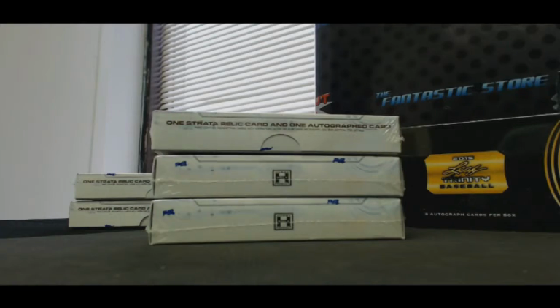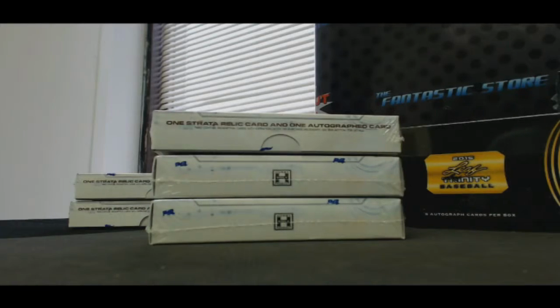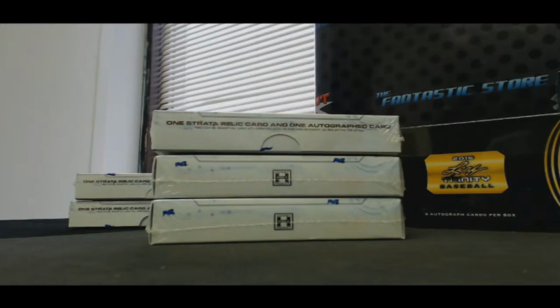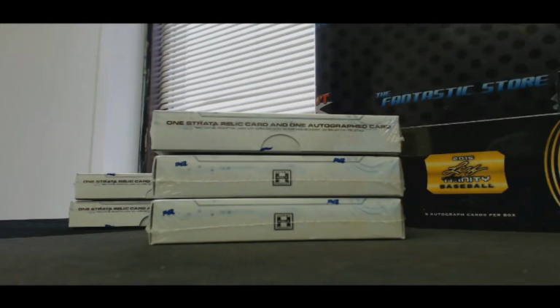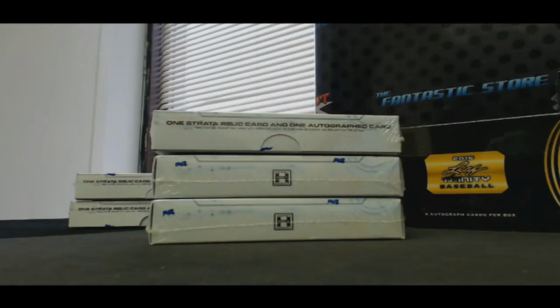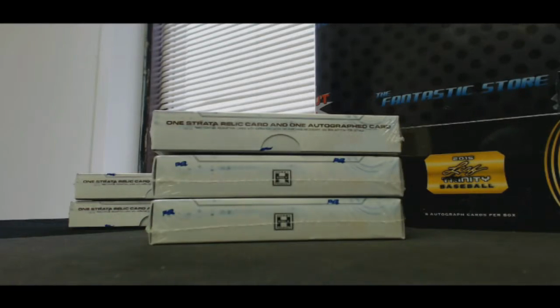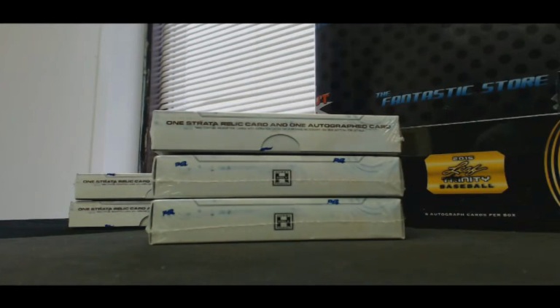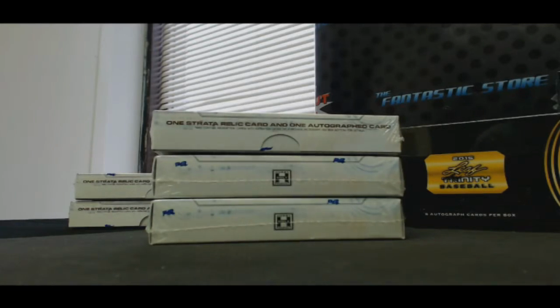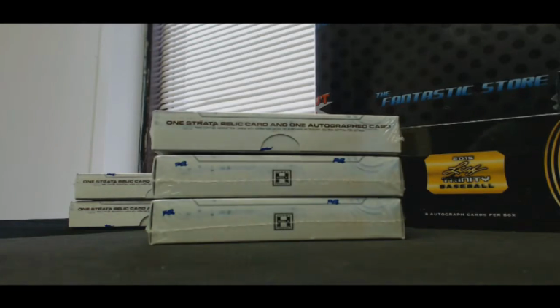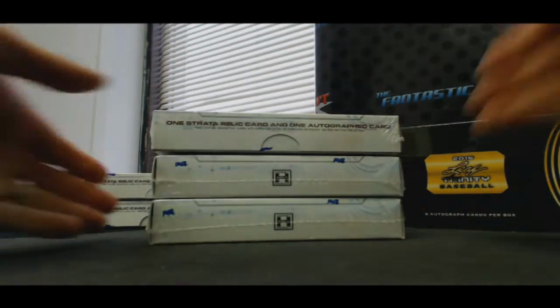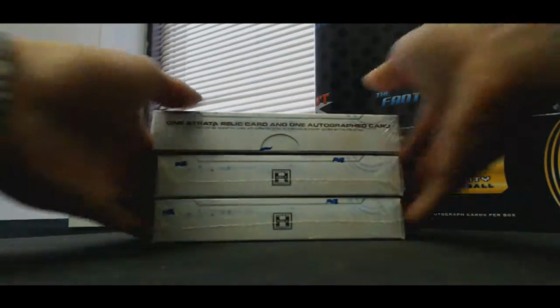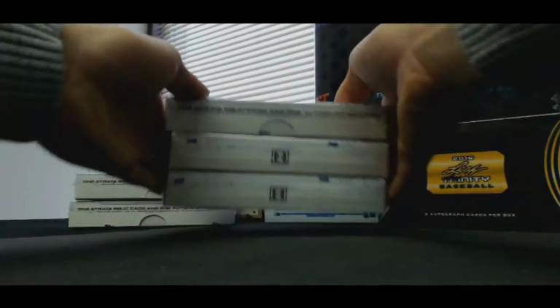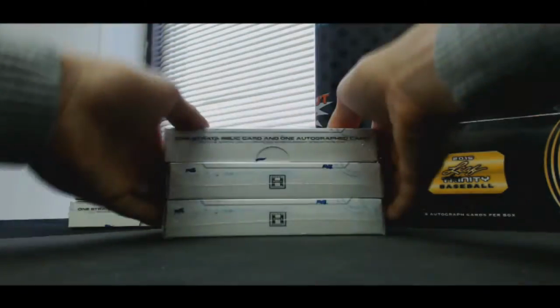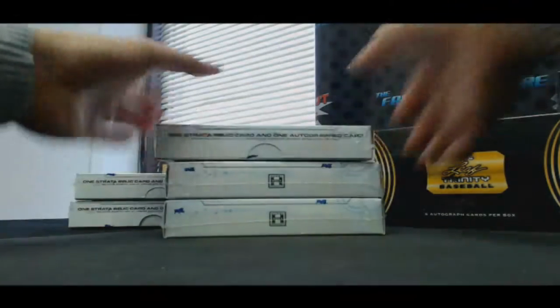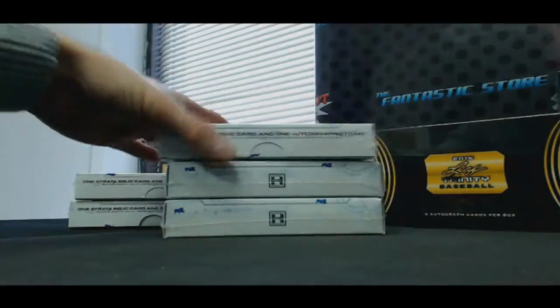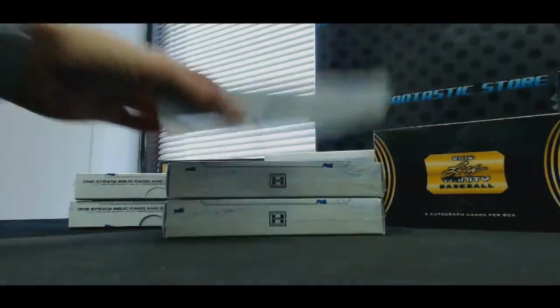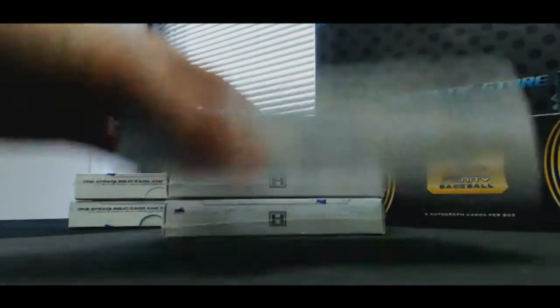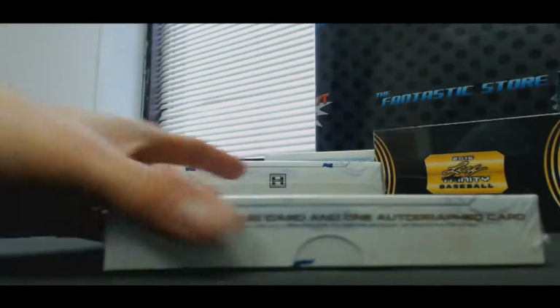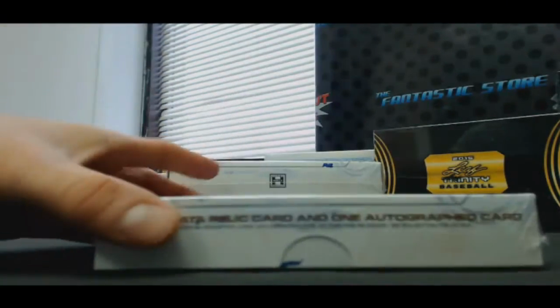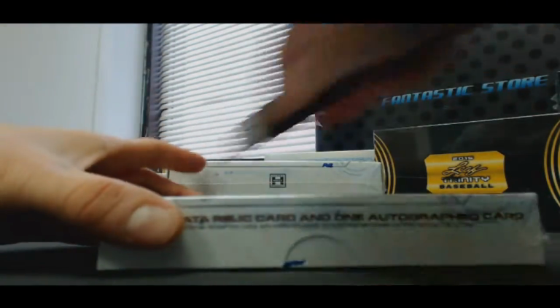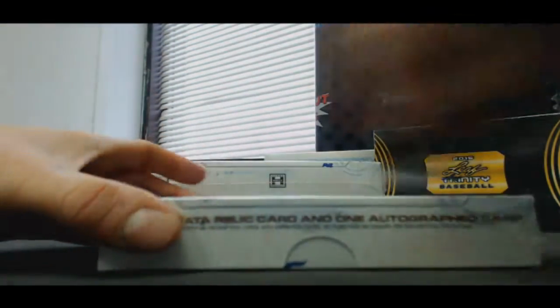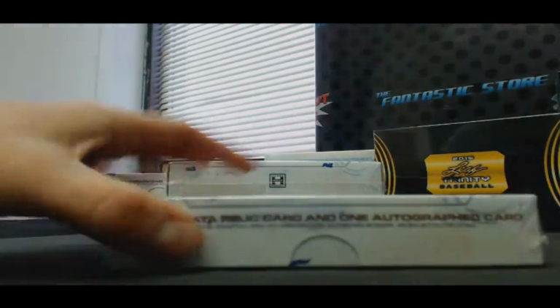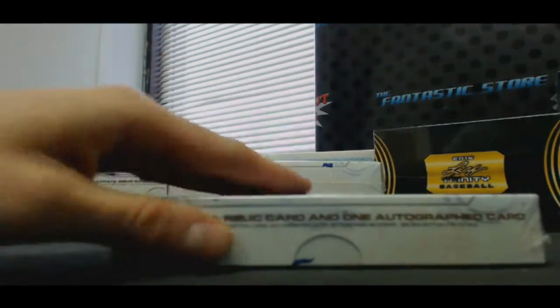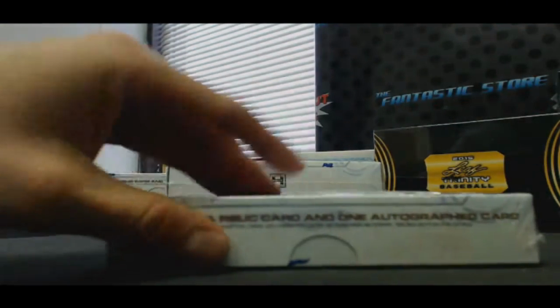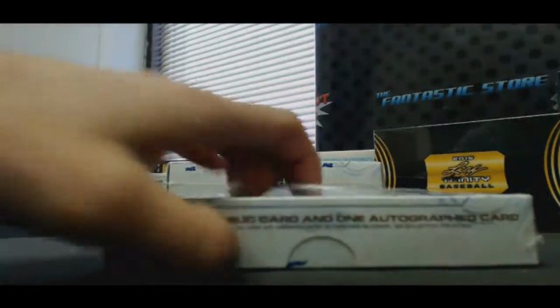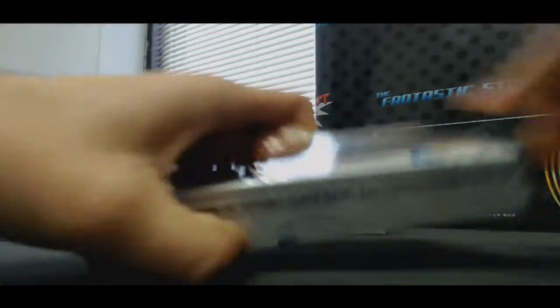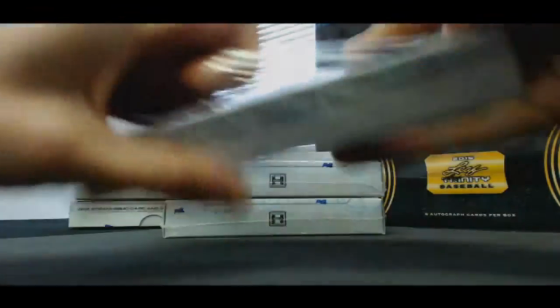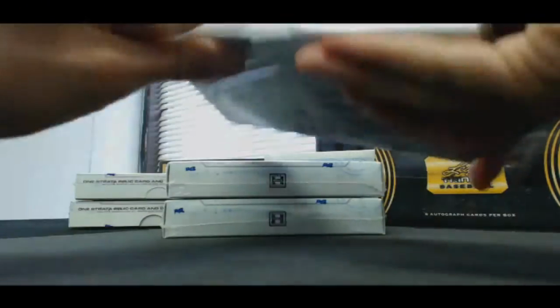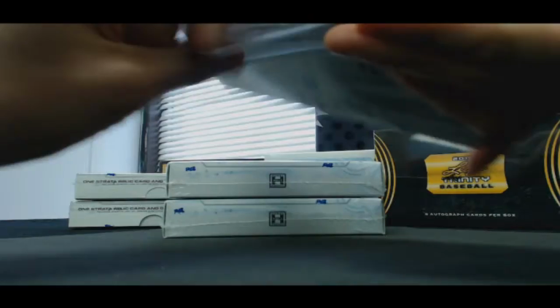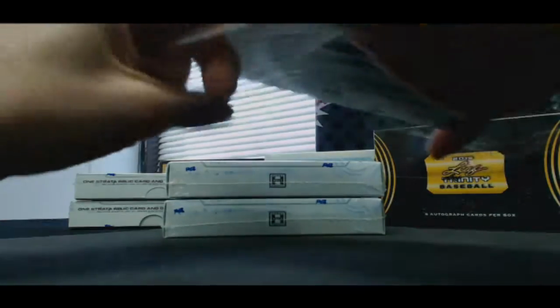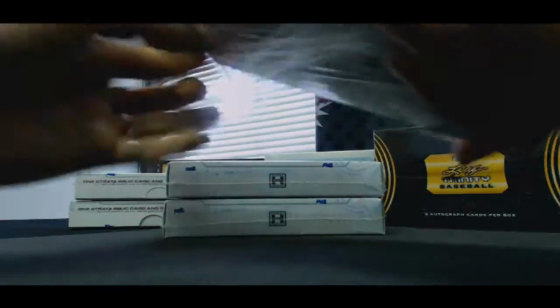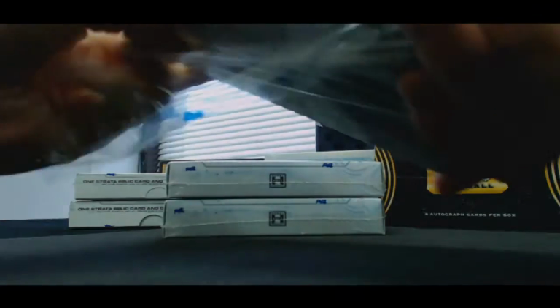All right, round number three for Mel. Going to do some more Strata. This time, three boxes. Good luck.